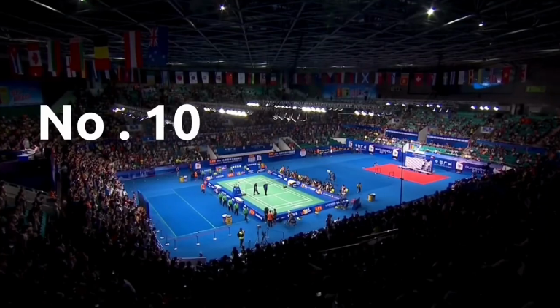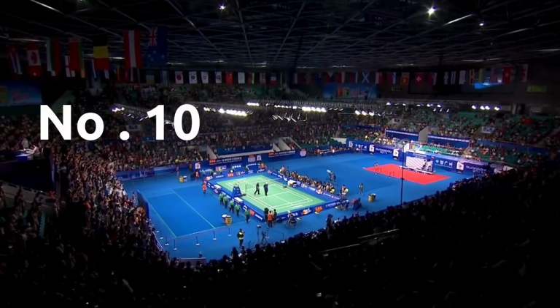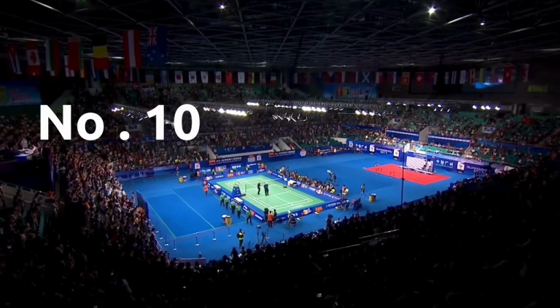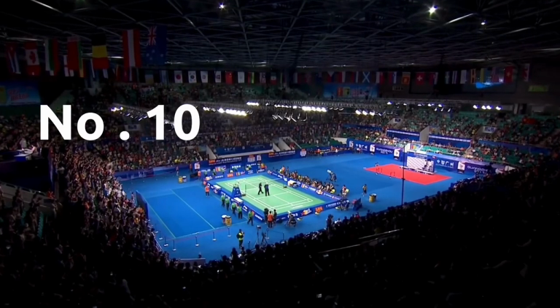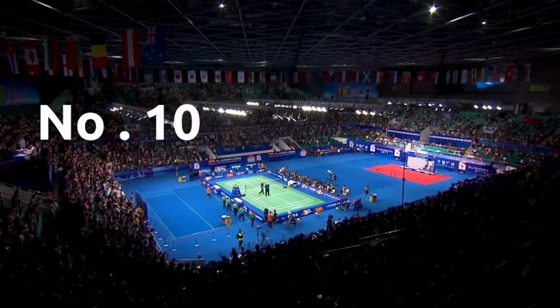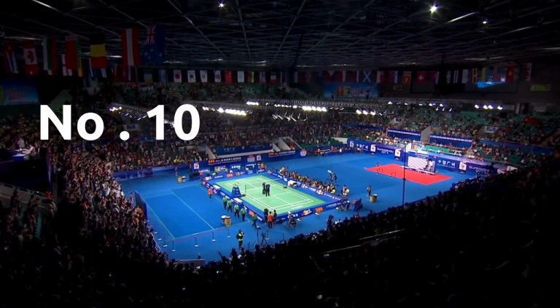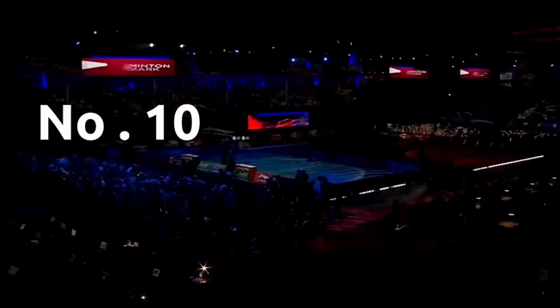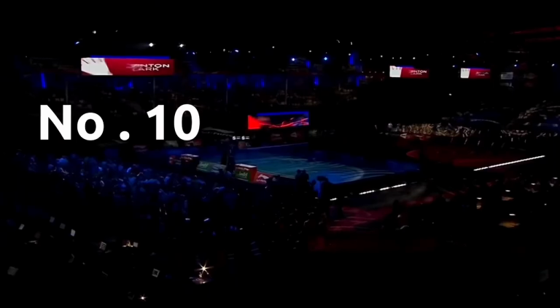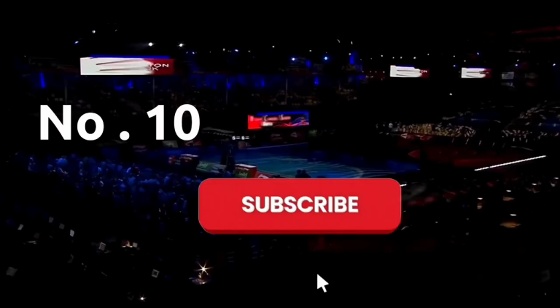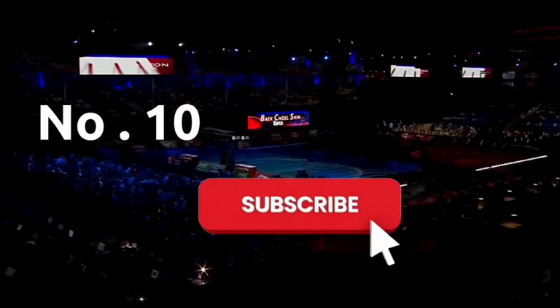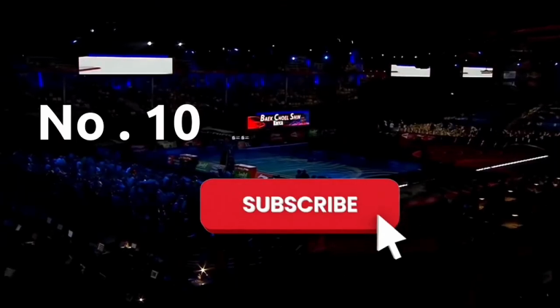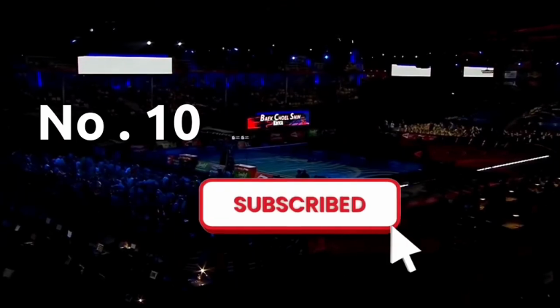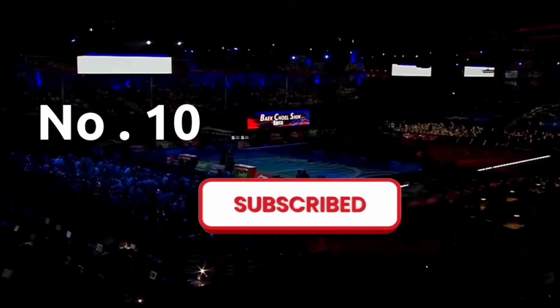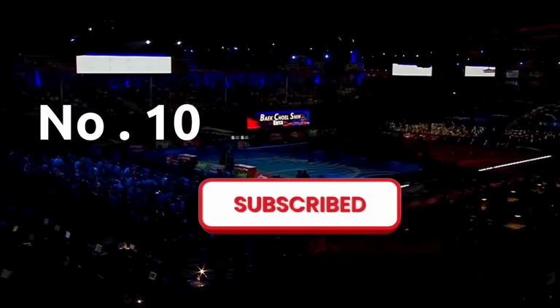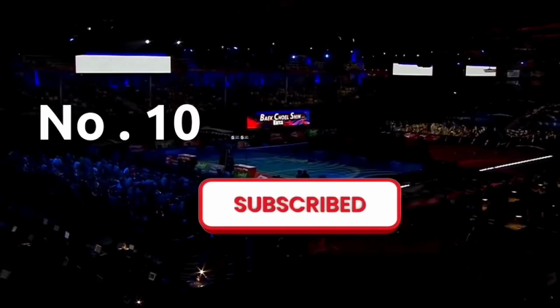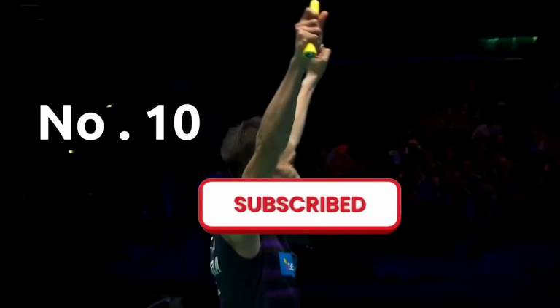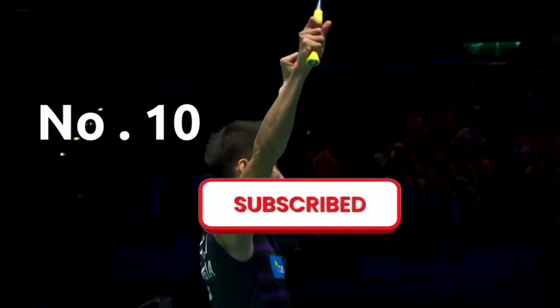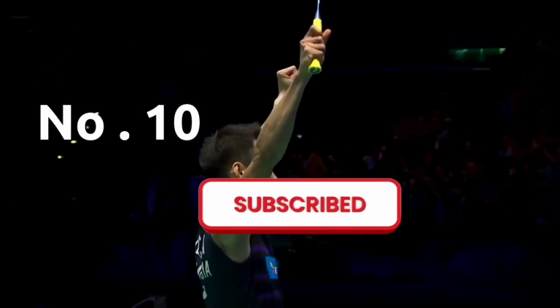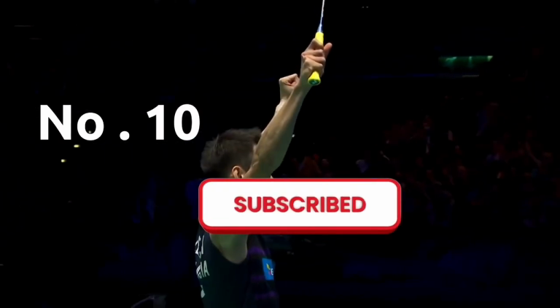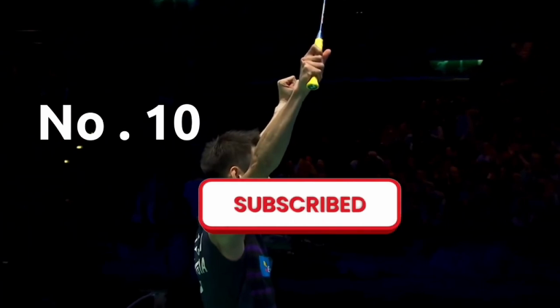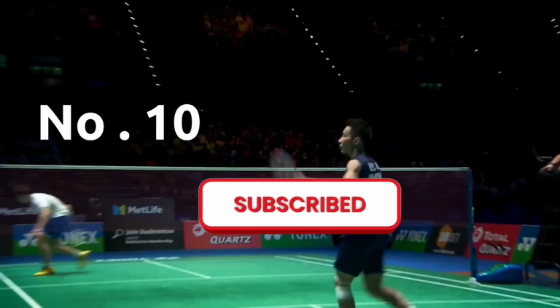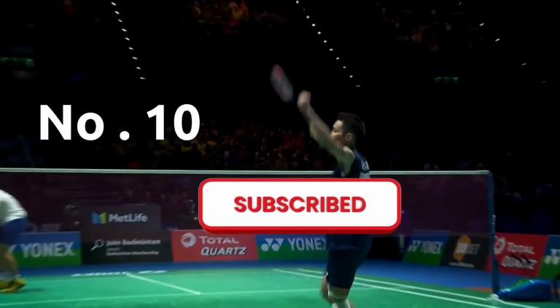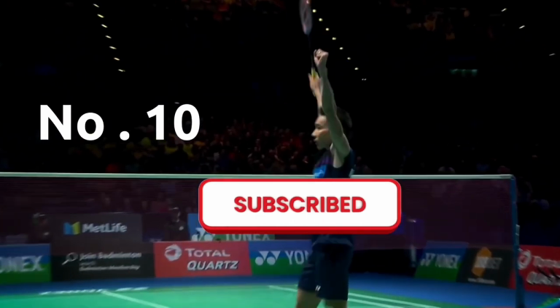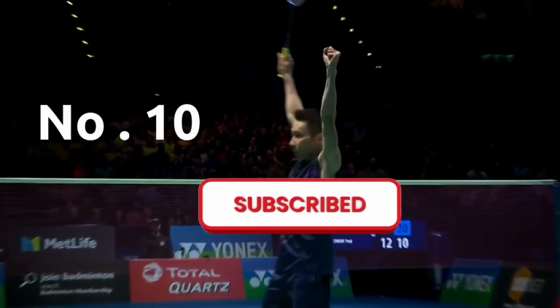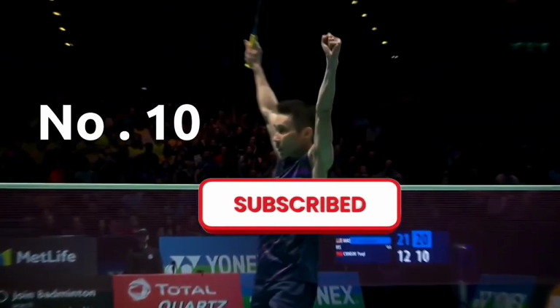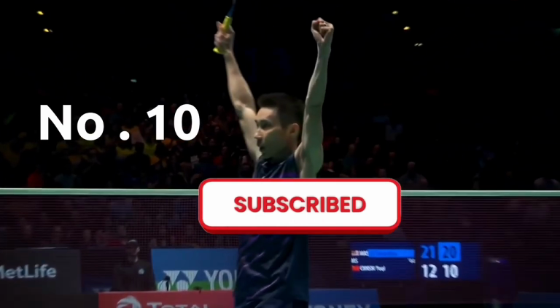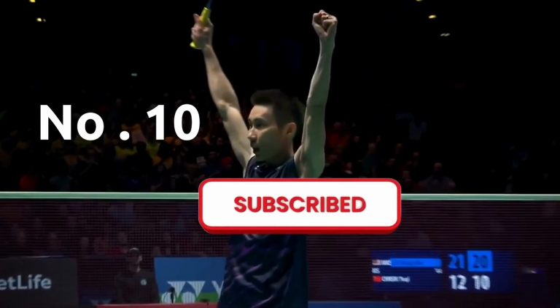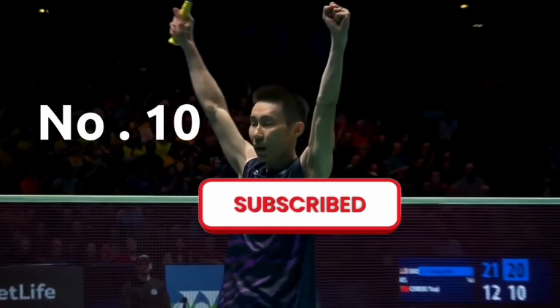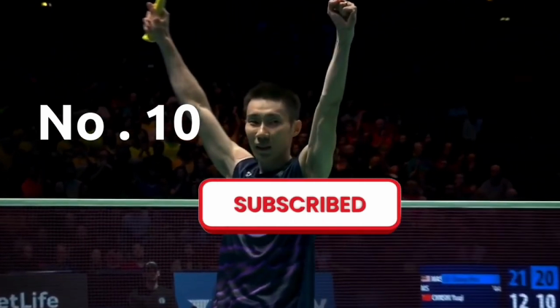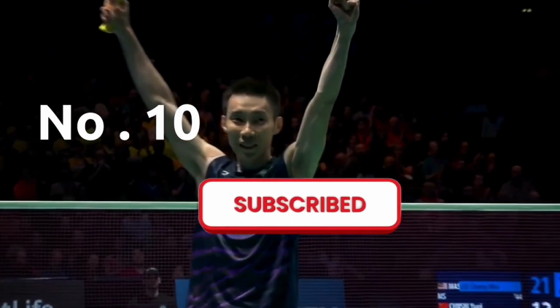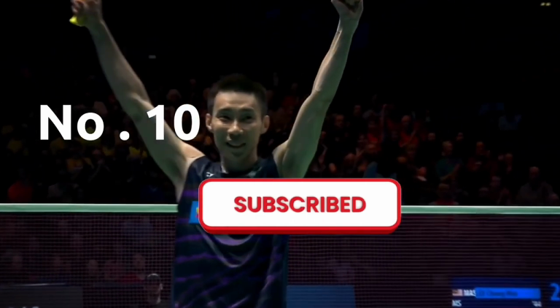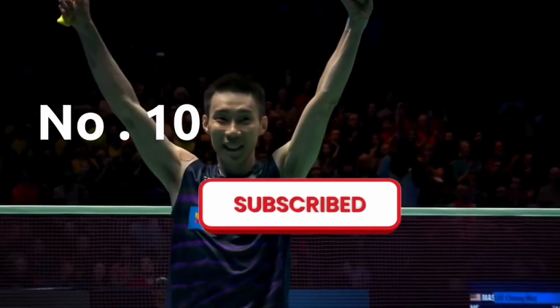Number ten: subscribe to my YouTube channel for more informative videos in the future so you will never miss any future updates.